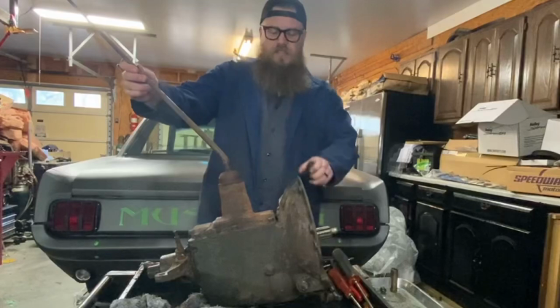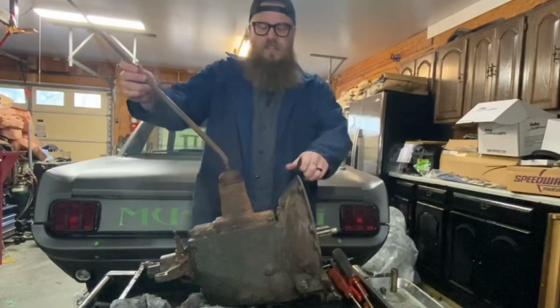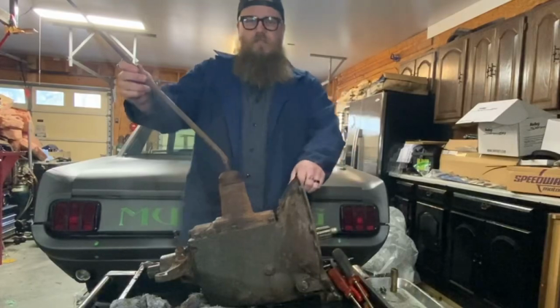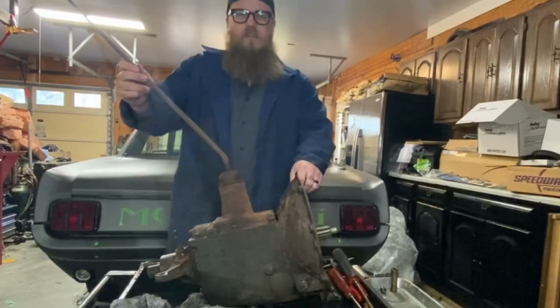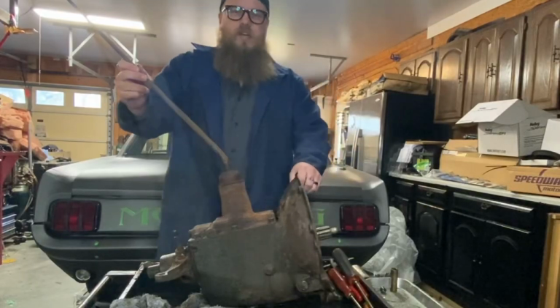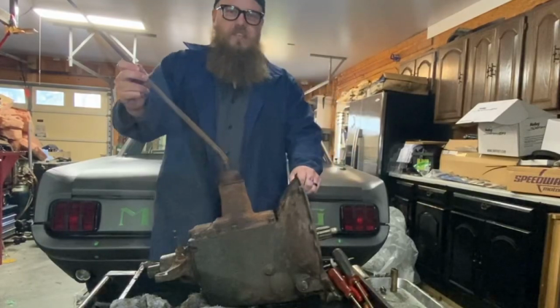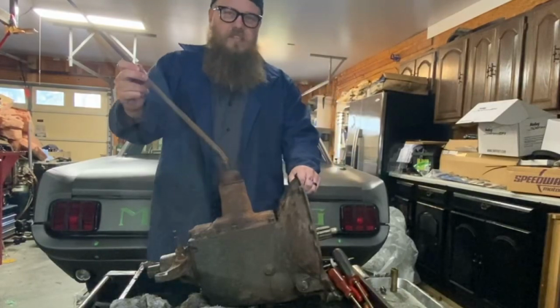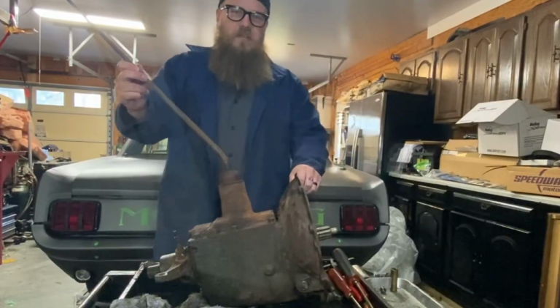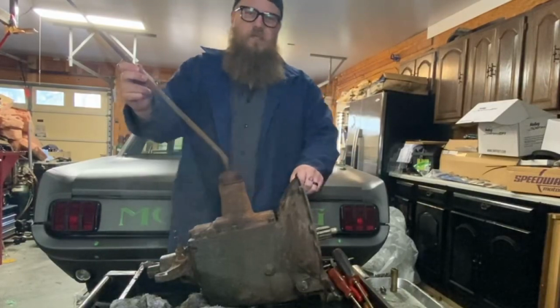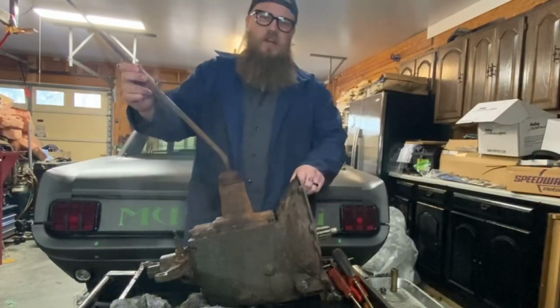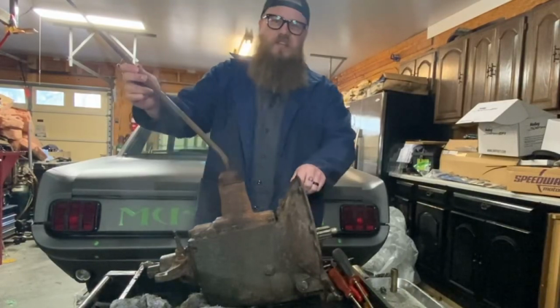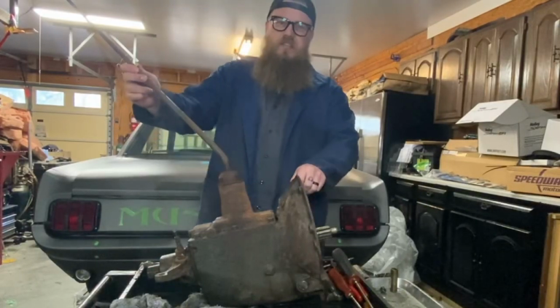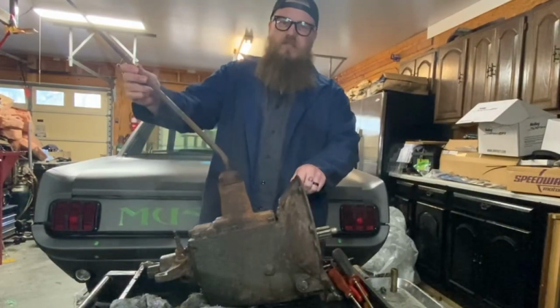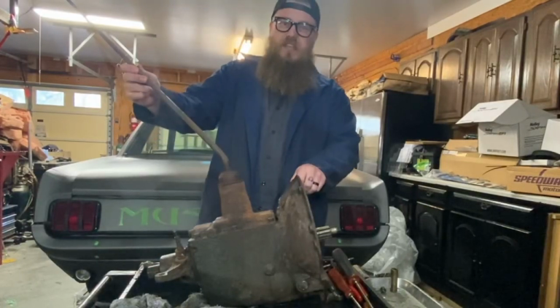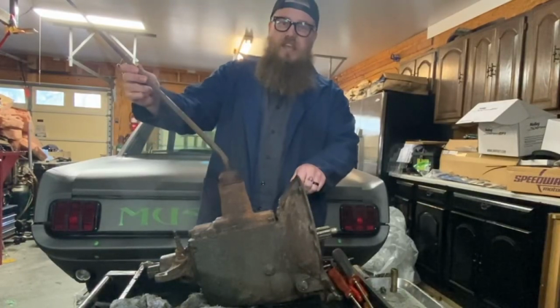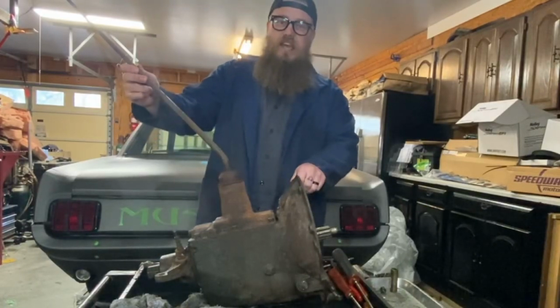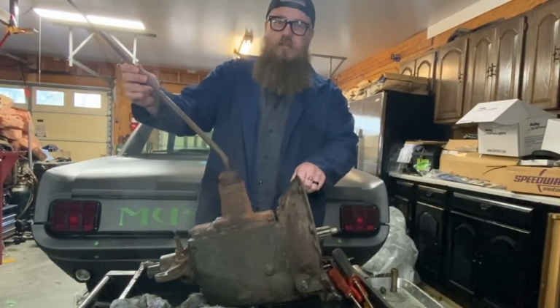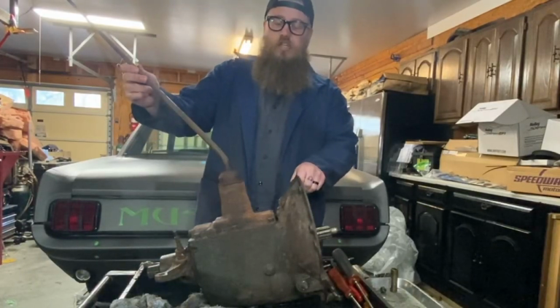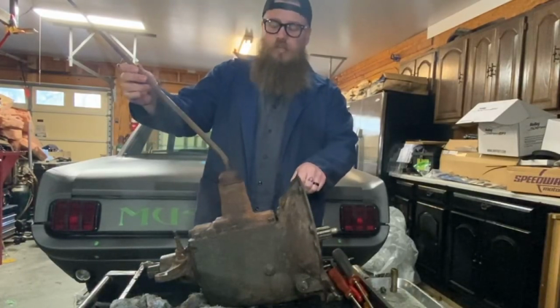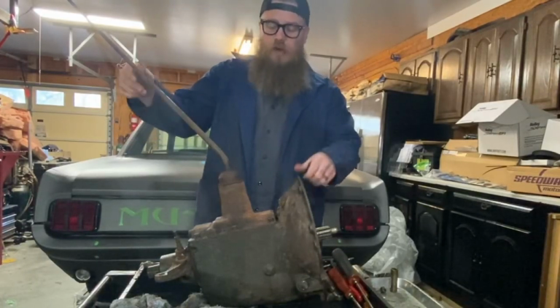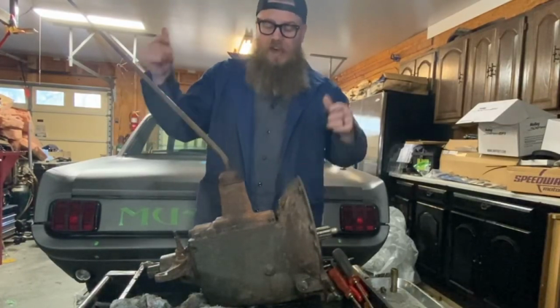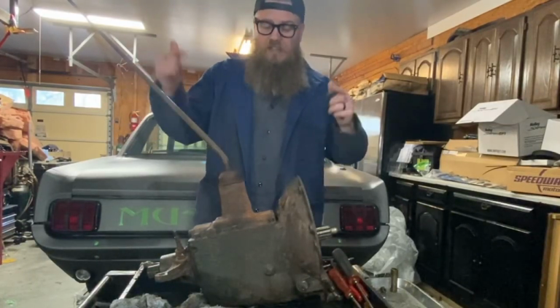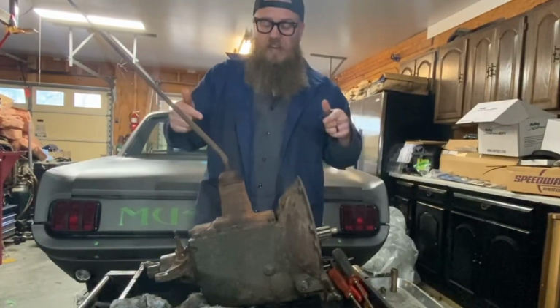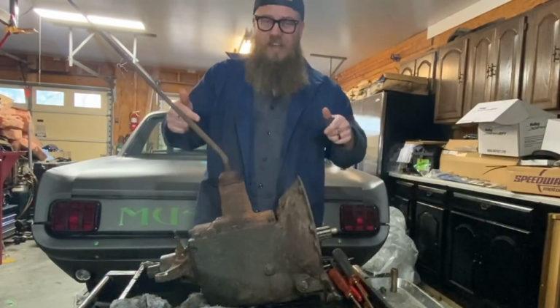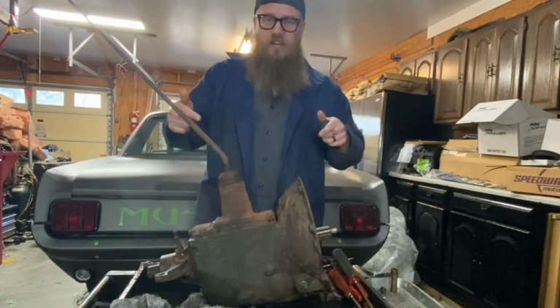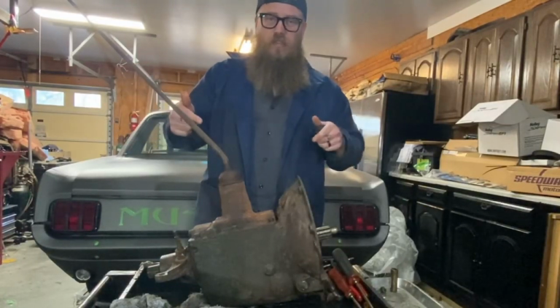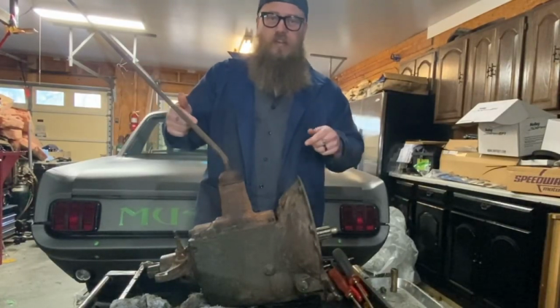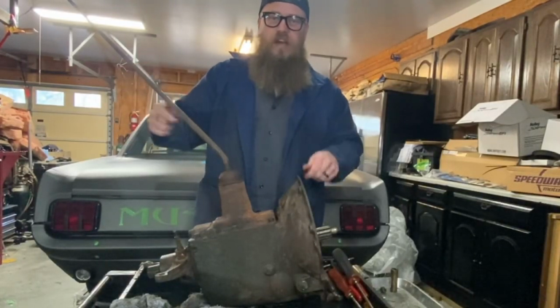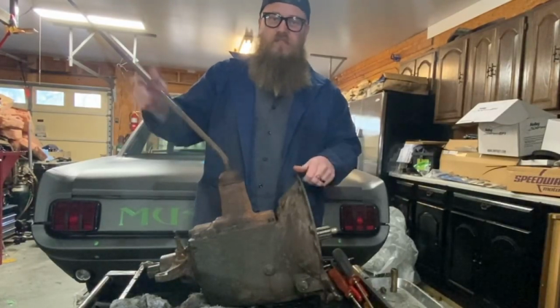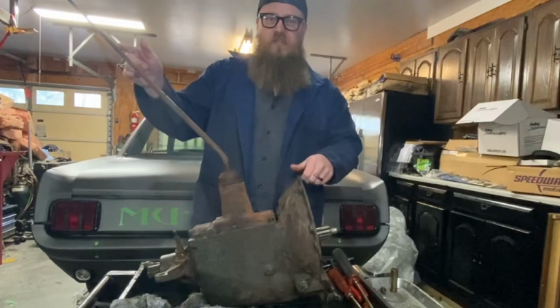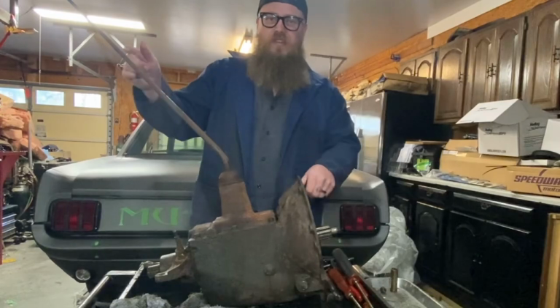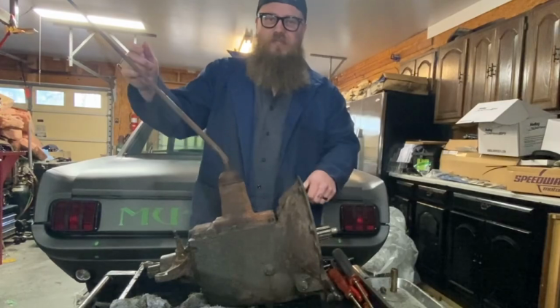What's up guys, this is Zach with Wired Customs and today I'm going to show you how to tear down a 39 Ford transmission.